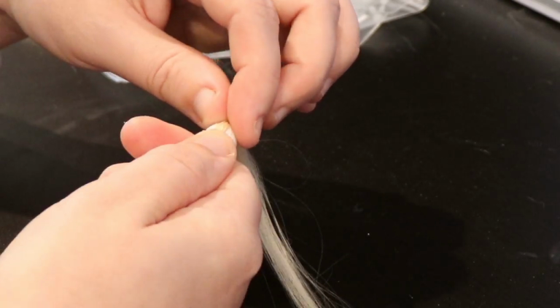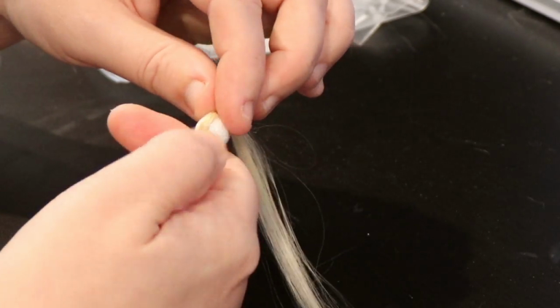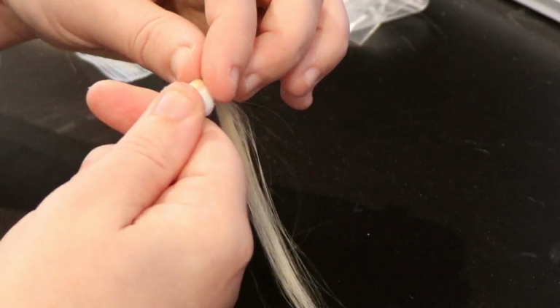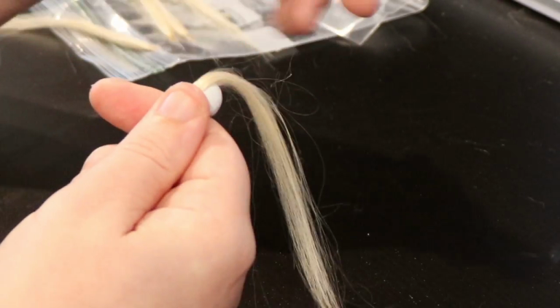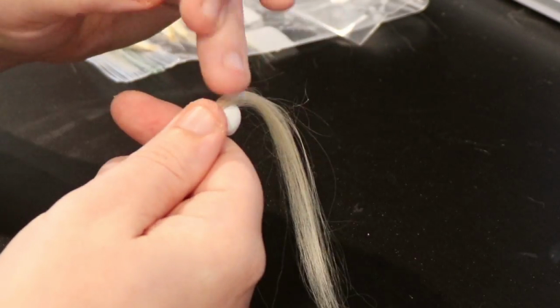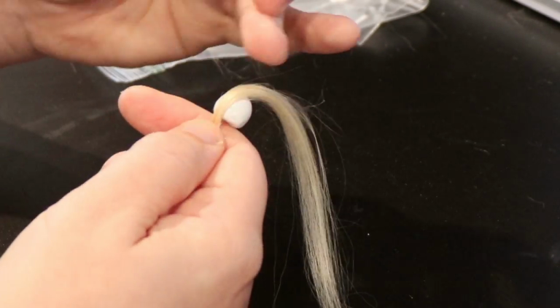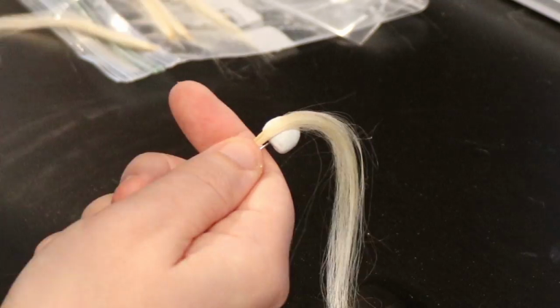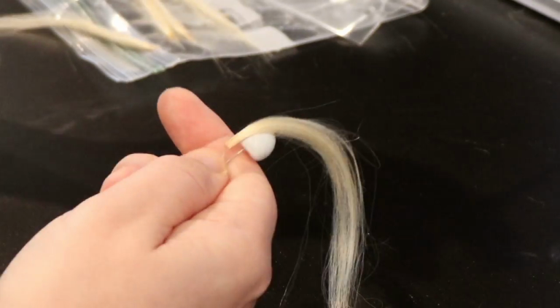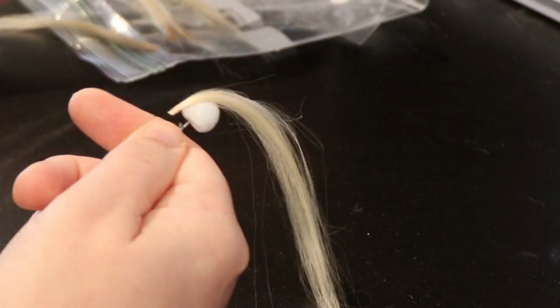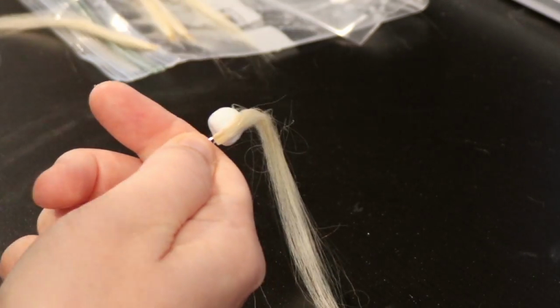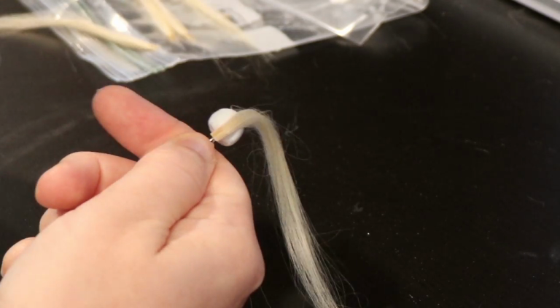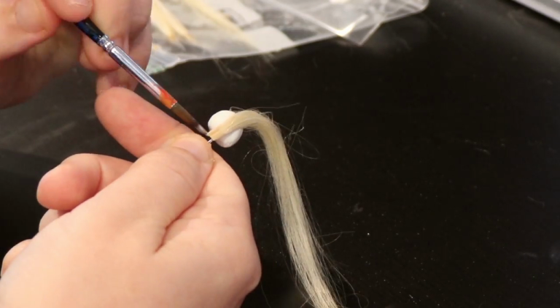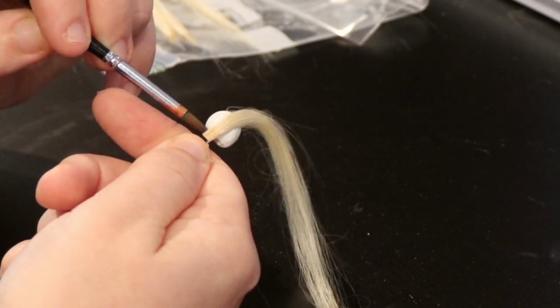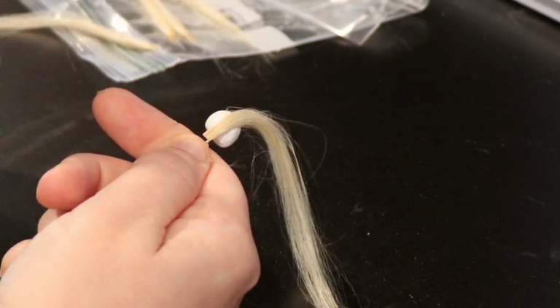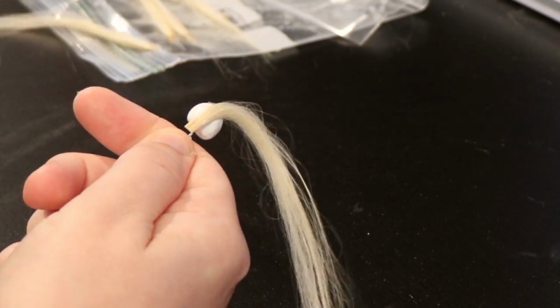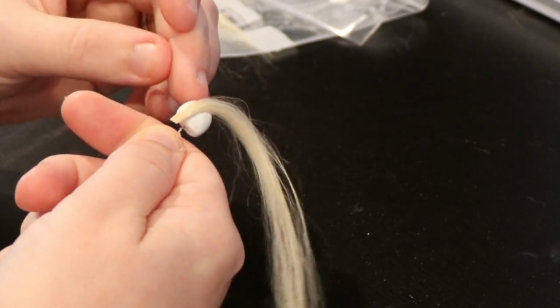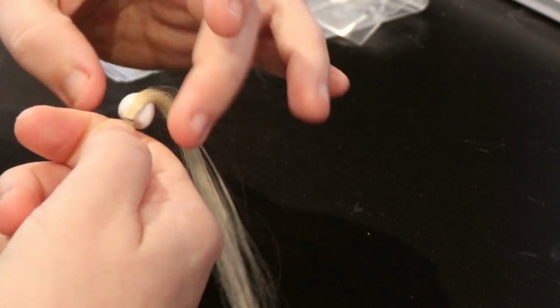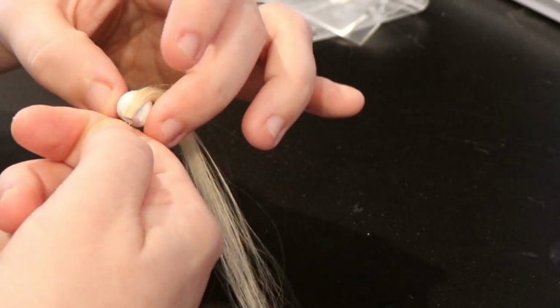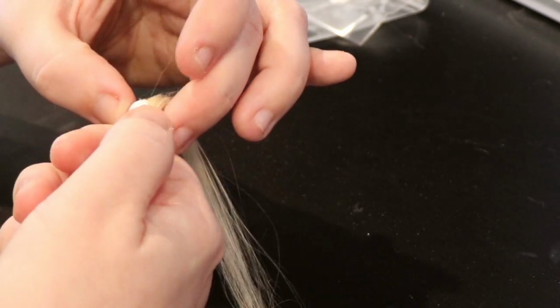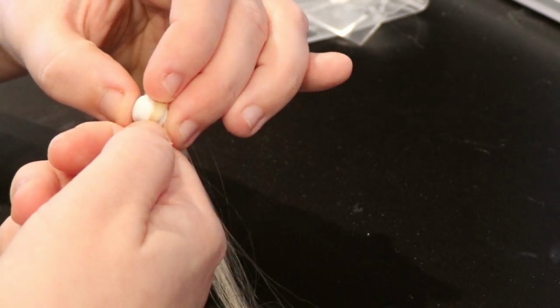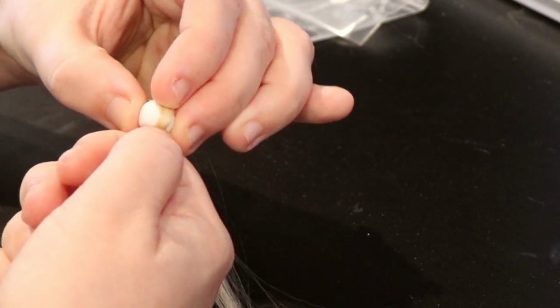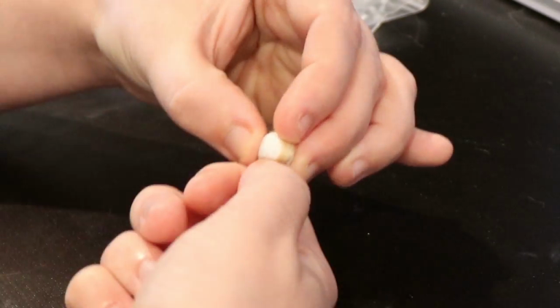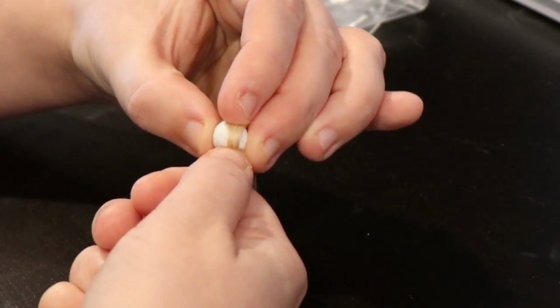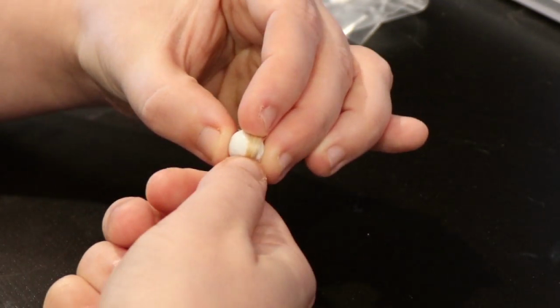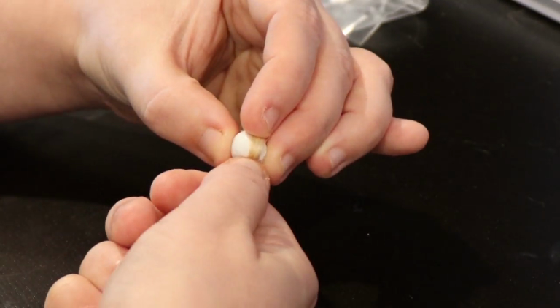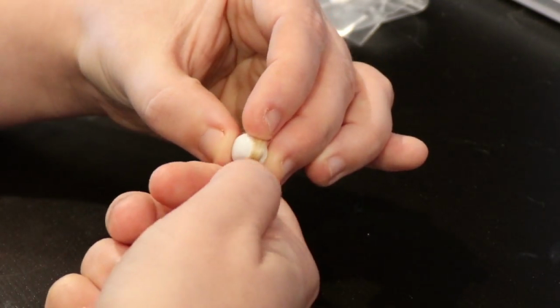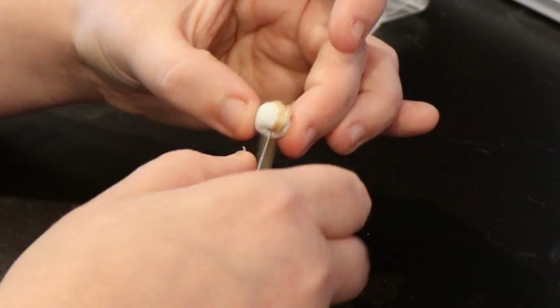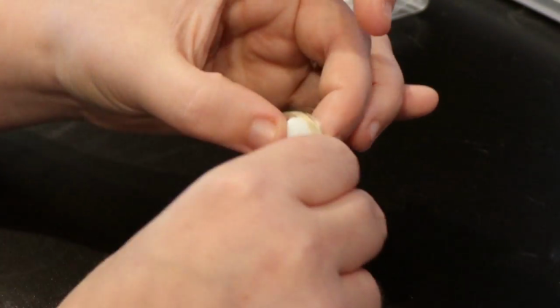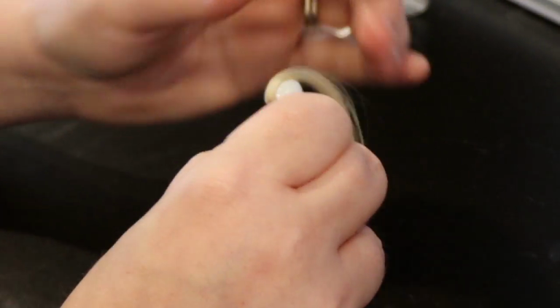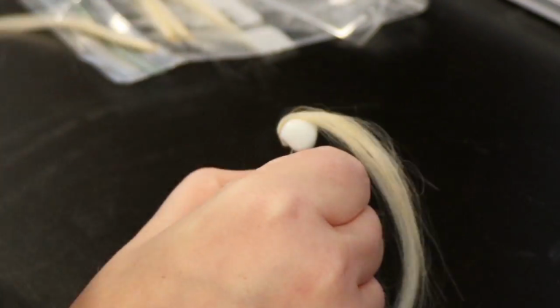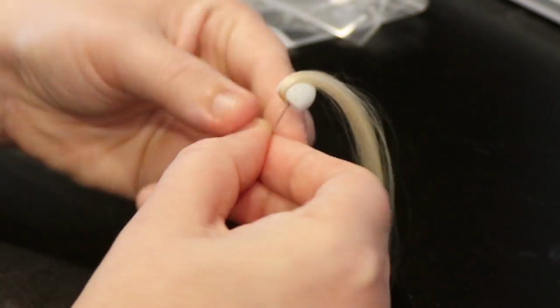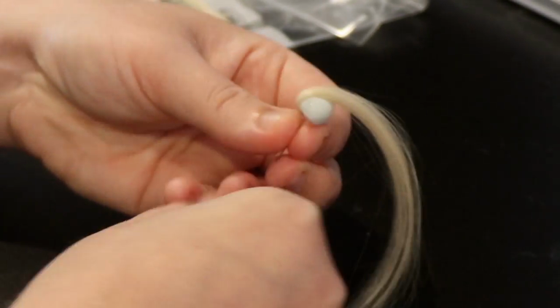Using very thin wefts, I start wrapping the clay, using as much glue as I can so it all stays in place.